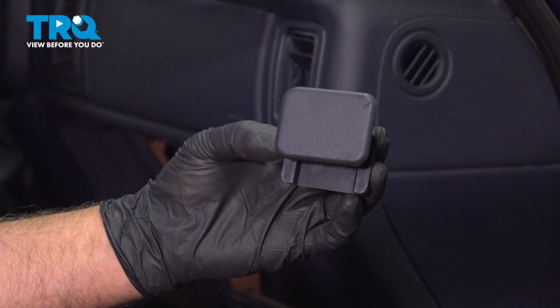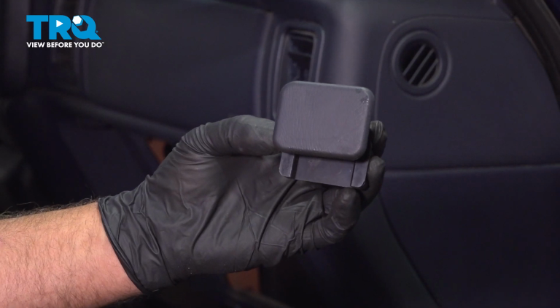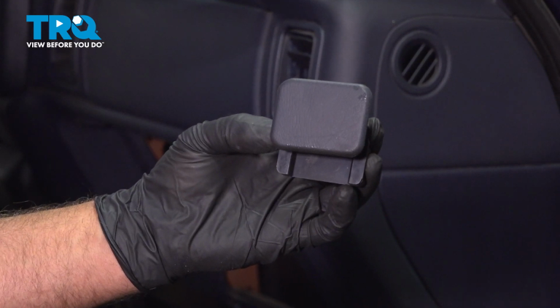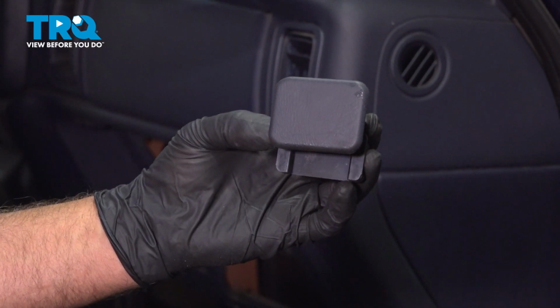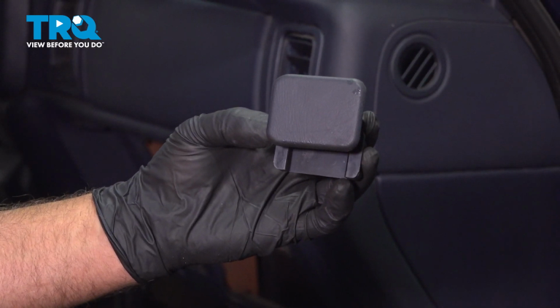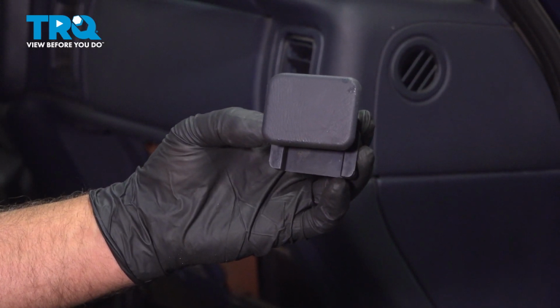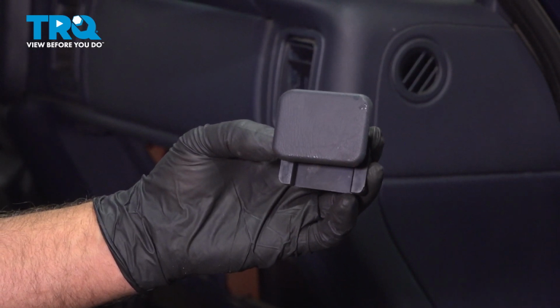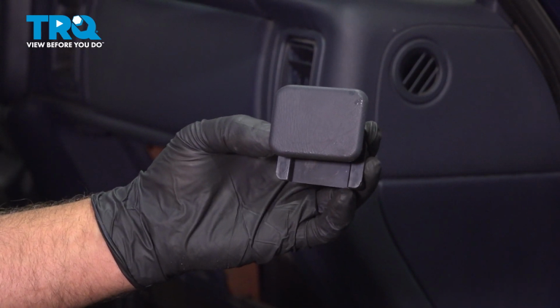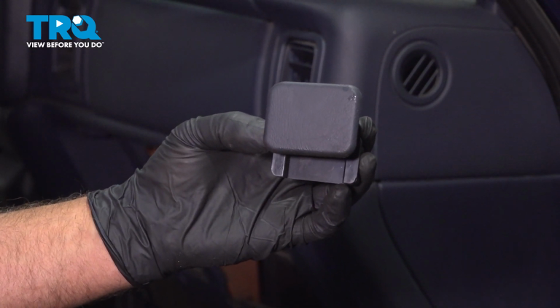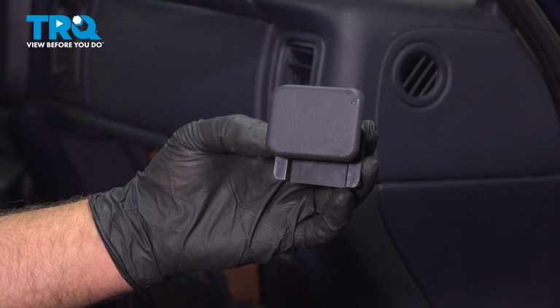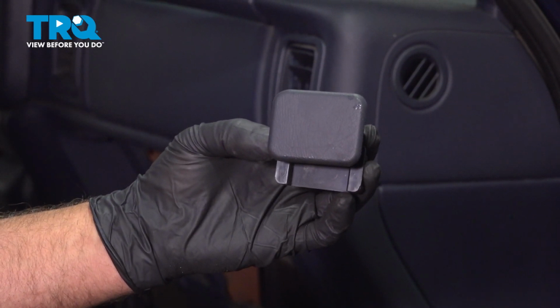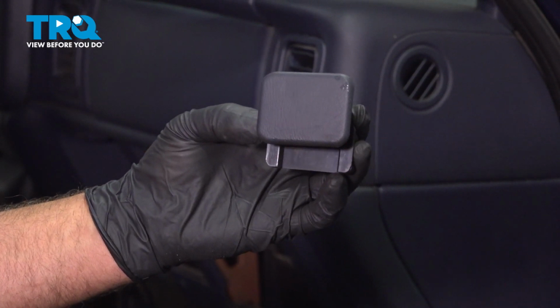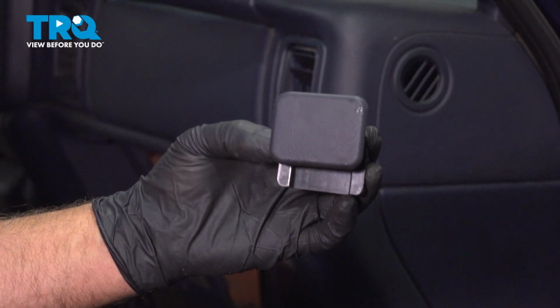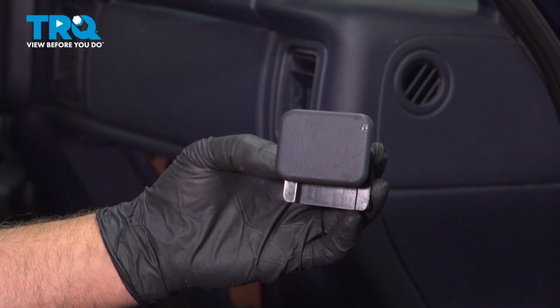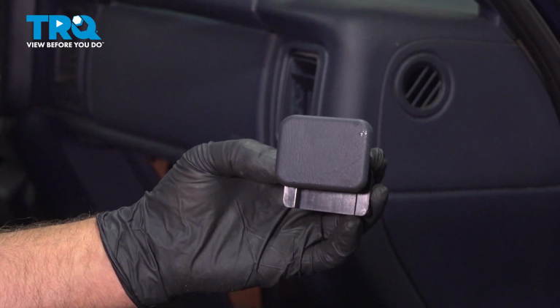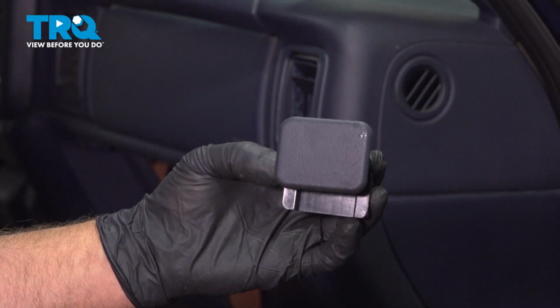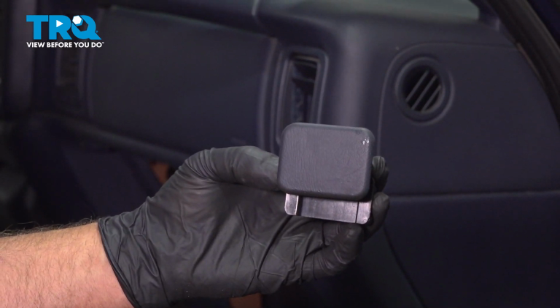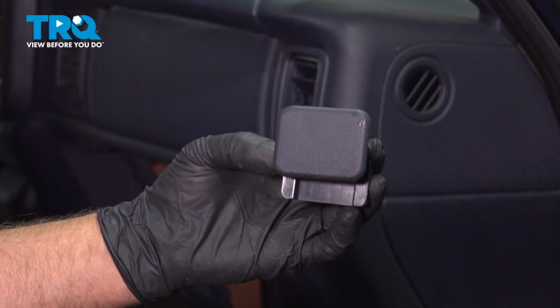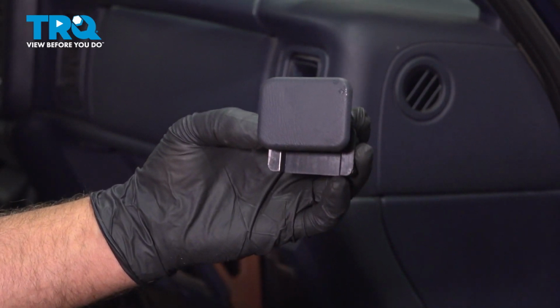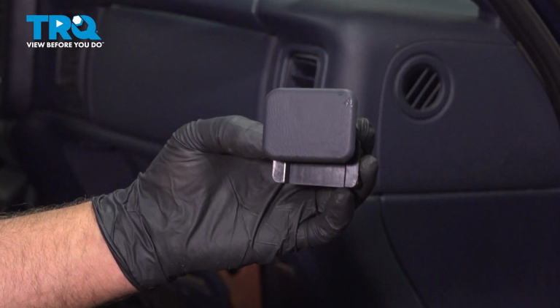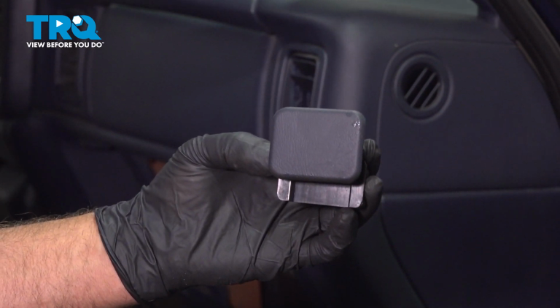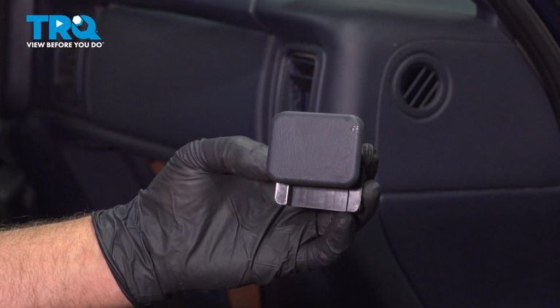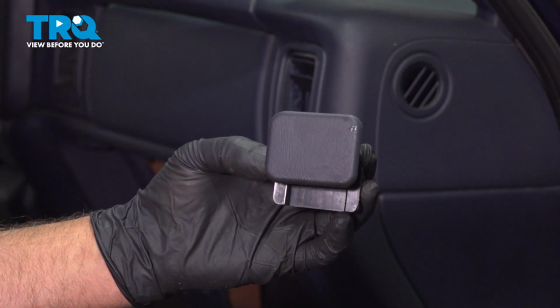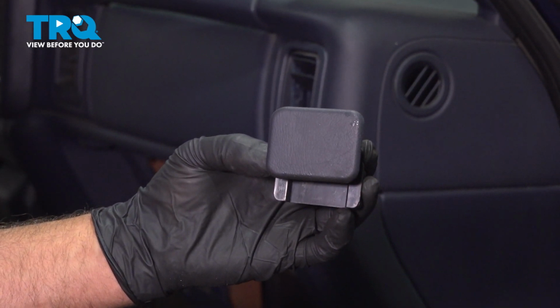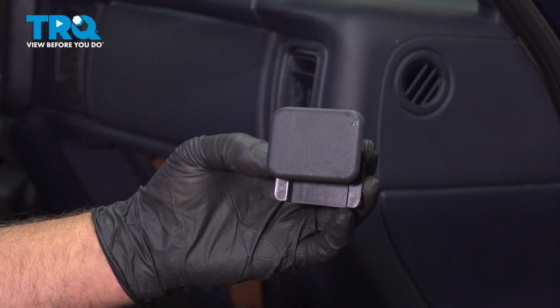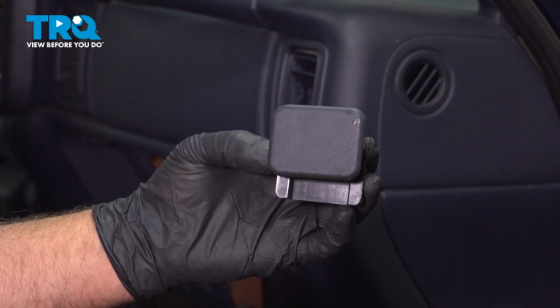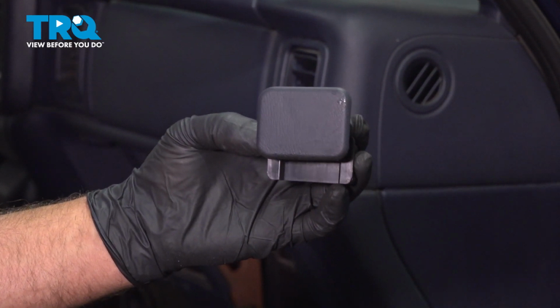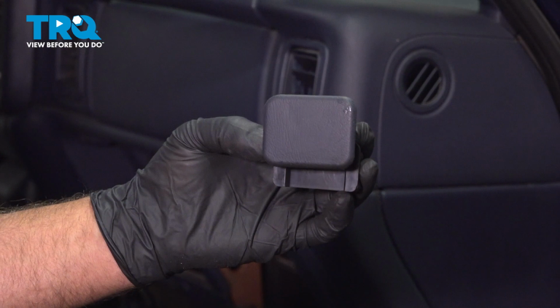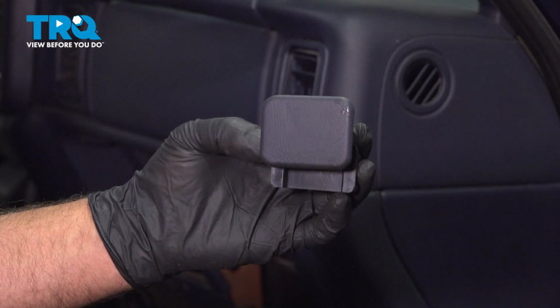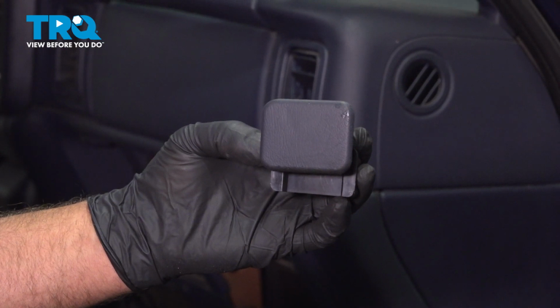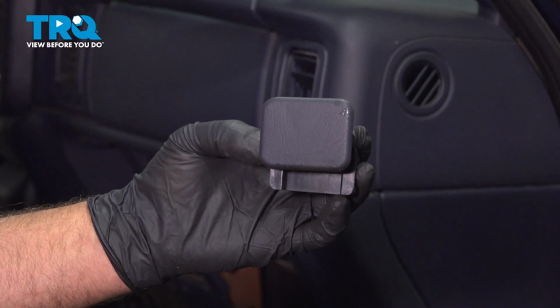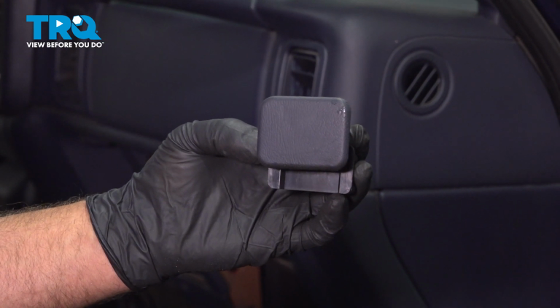In this video, I'm gonna show you how to replace the glove box latch in the Chevy Silverado. Let's get into it.